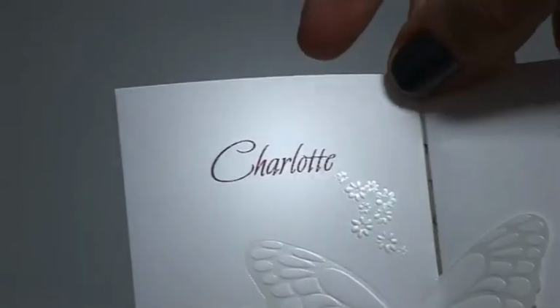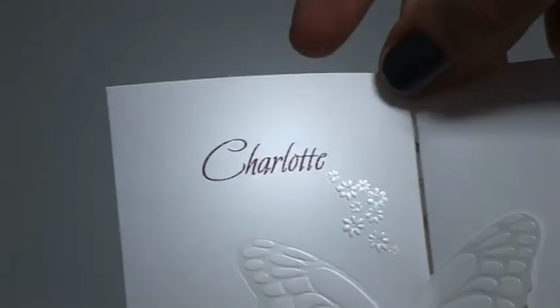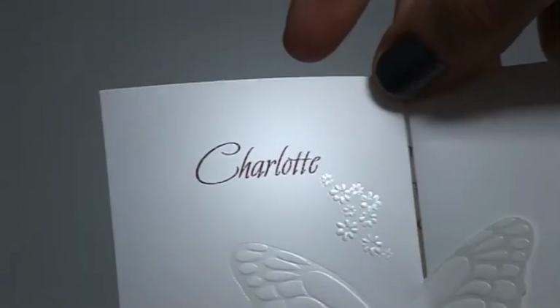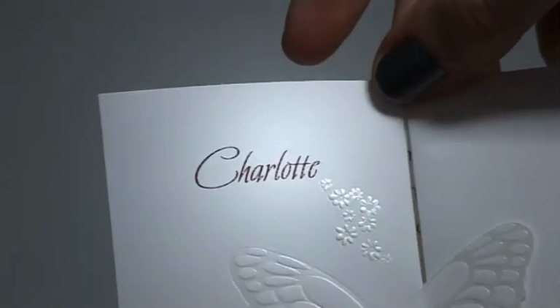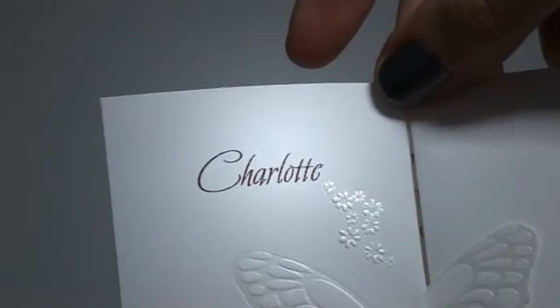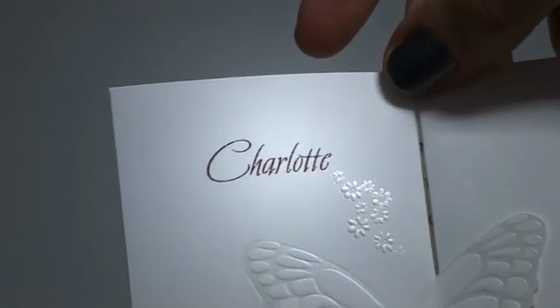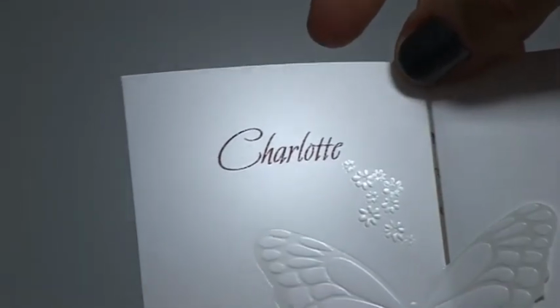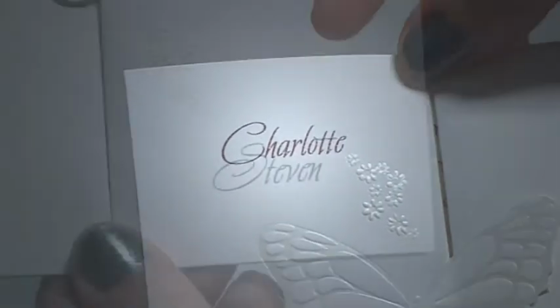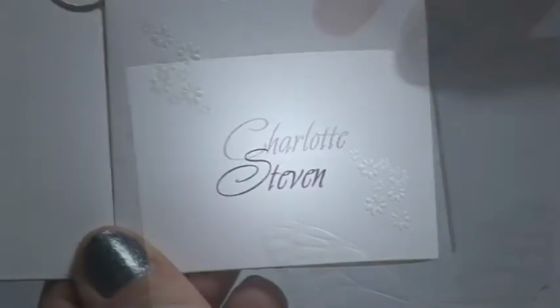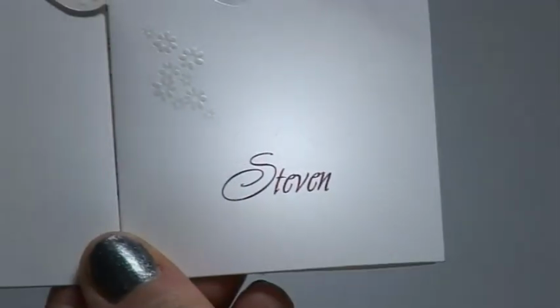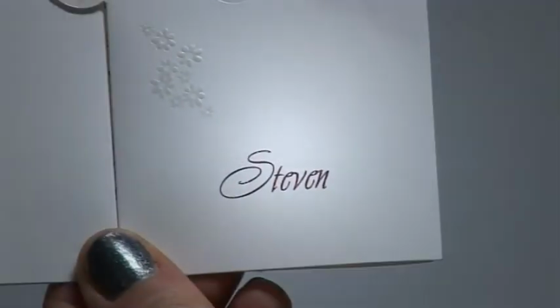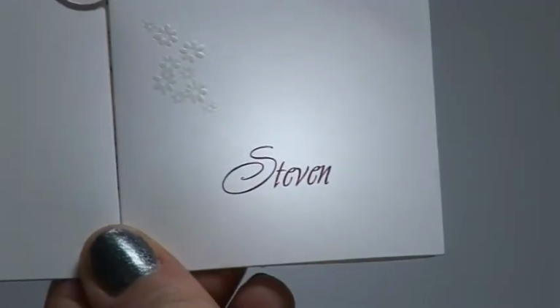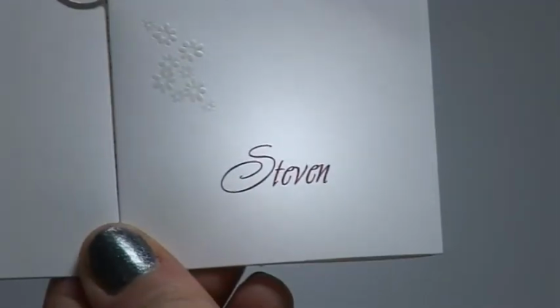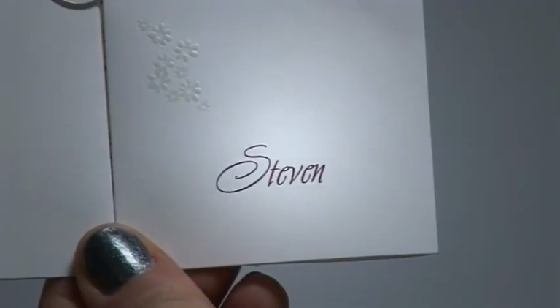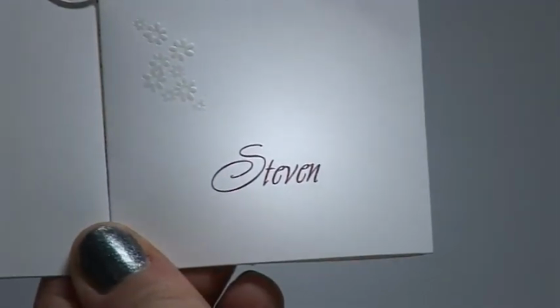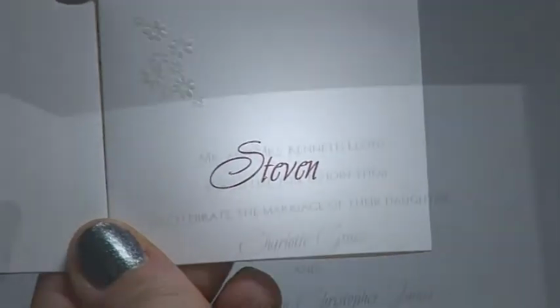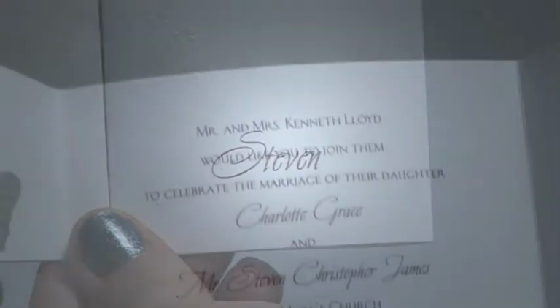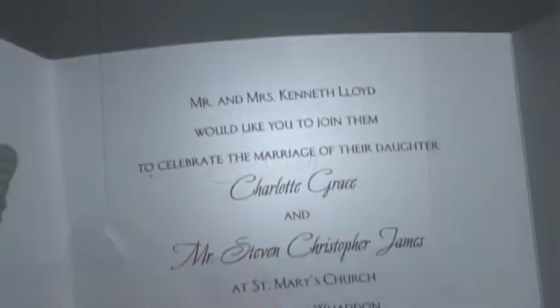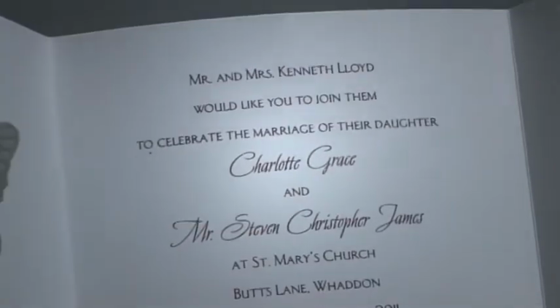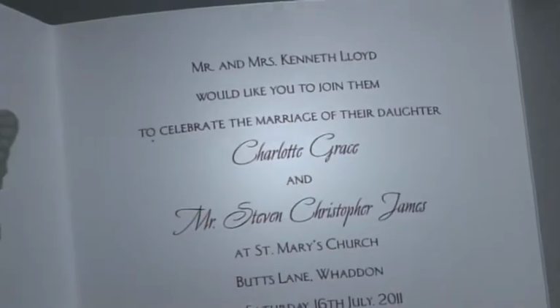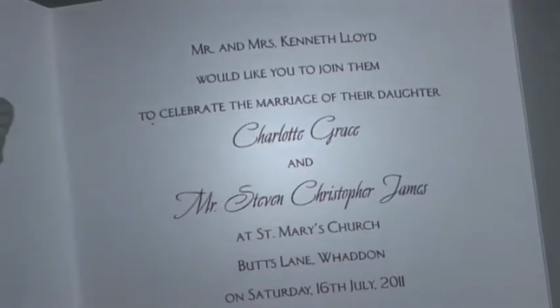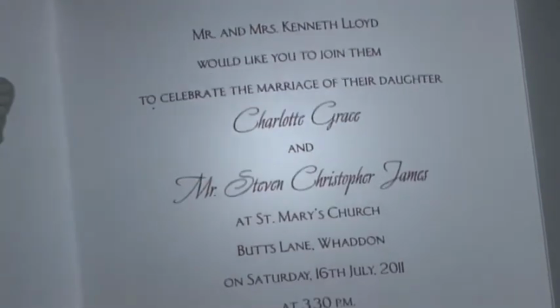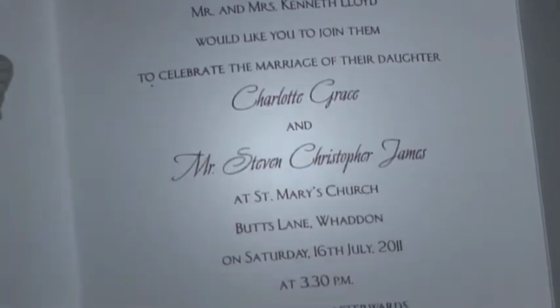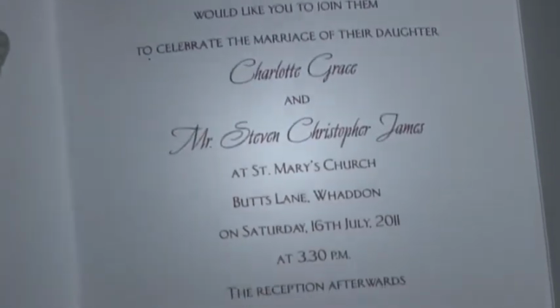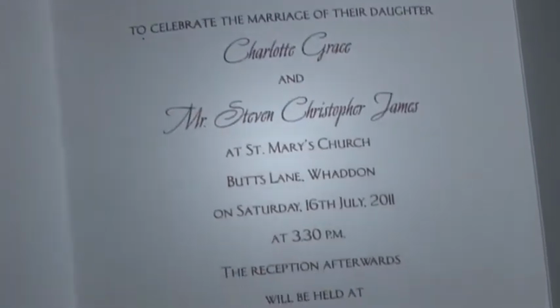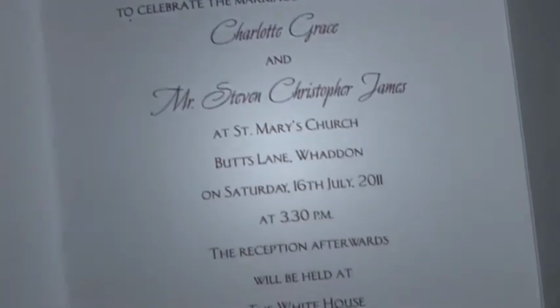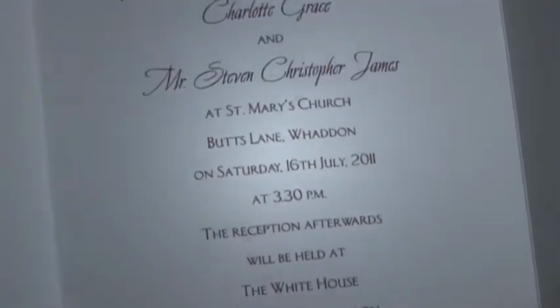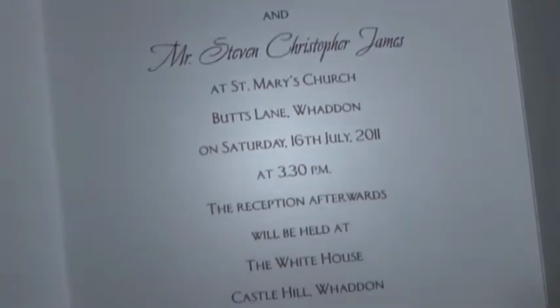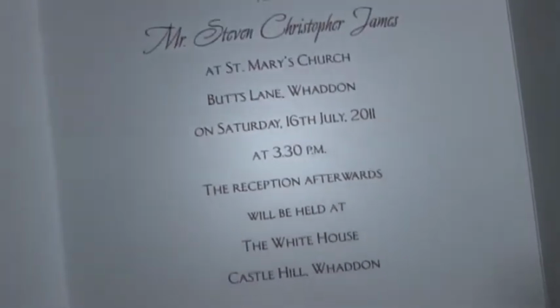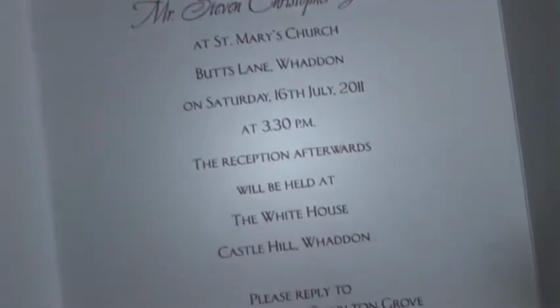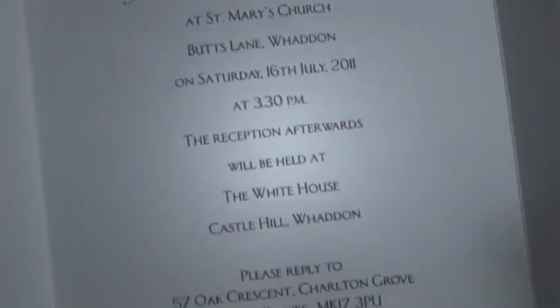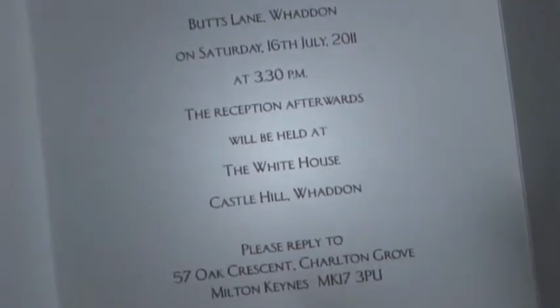The bride and groom's names are printed on the front of the design, with personalisation printed in premium raised ink on the inside.